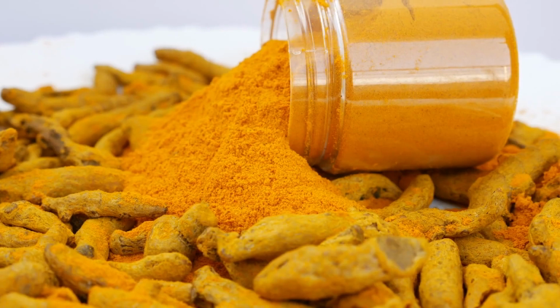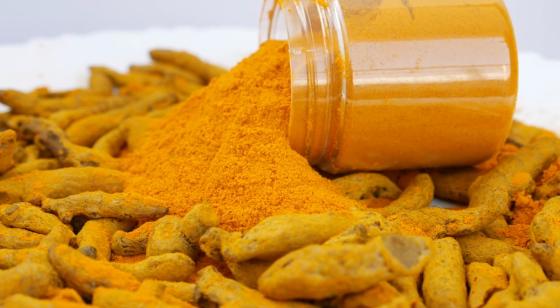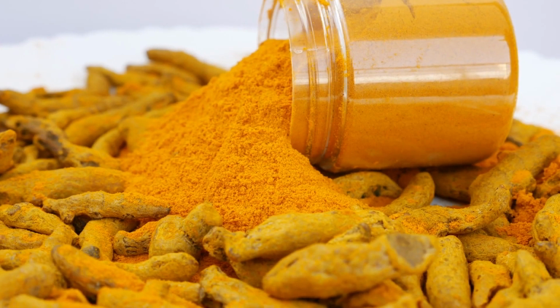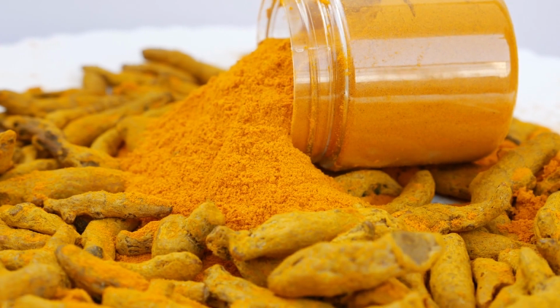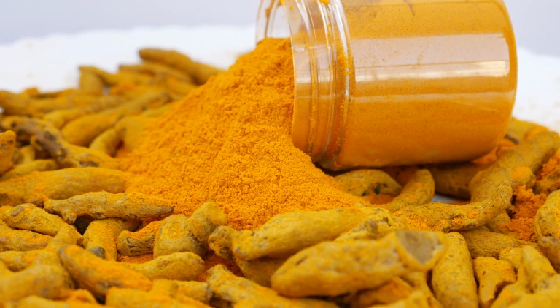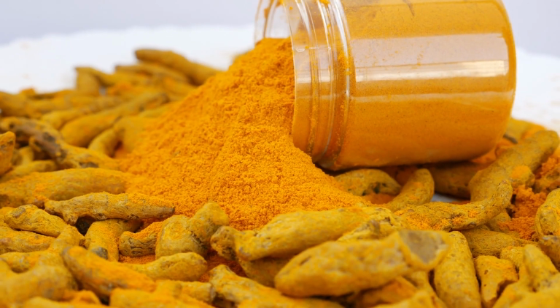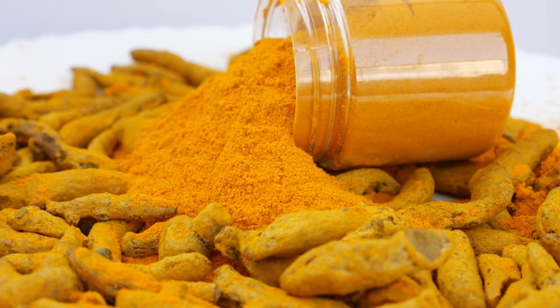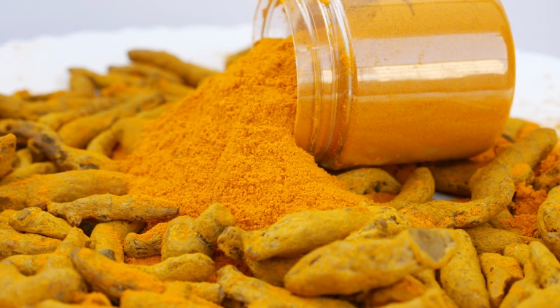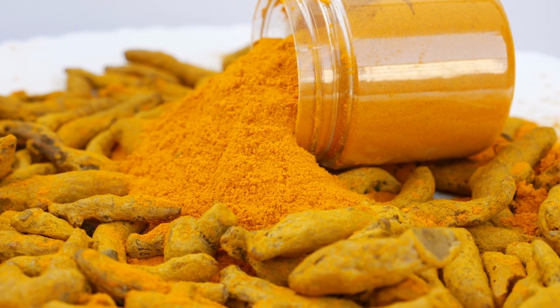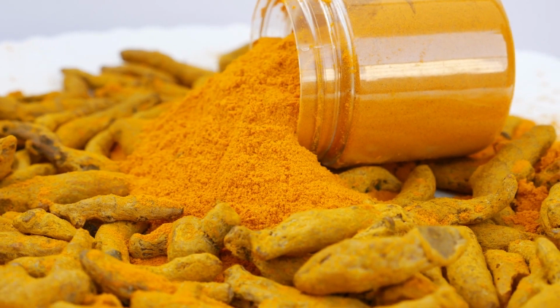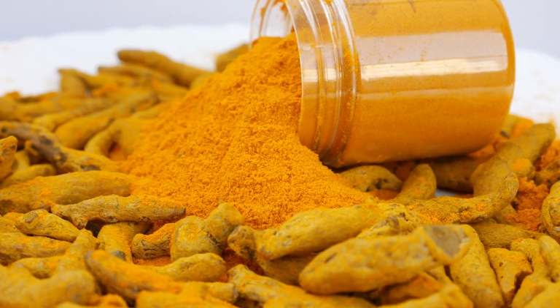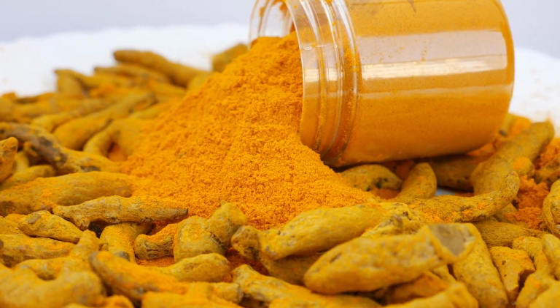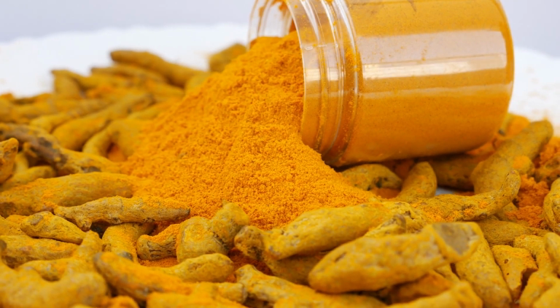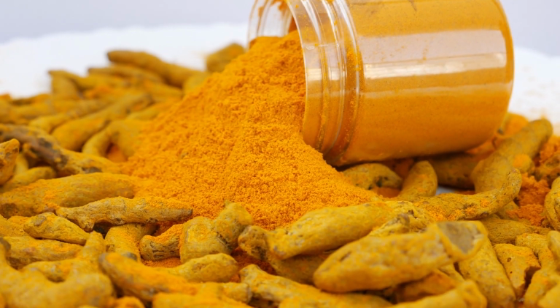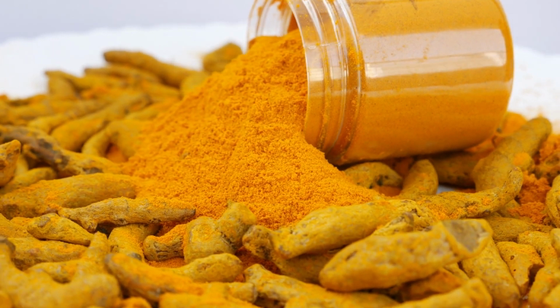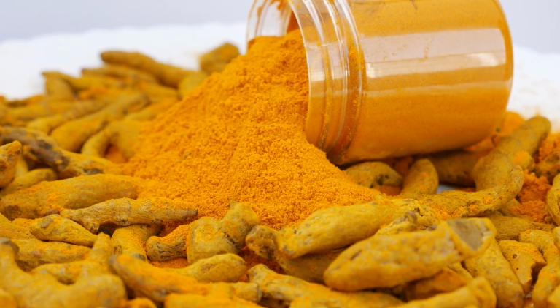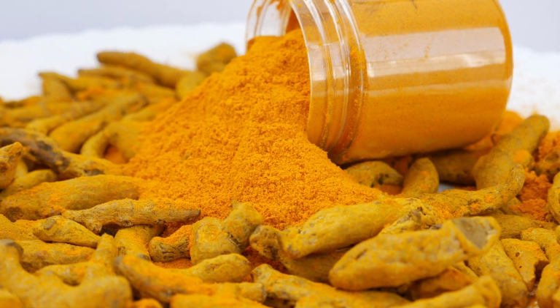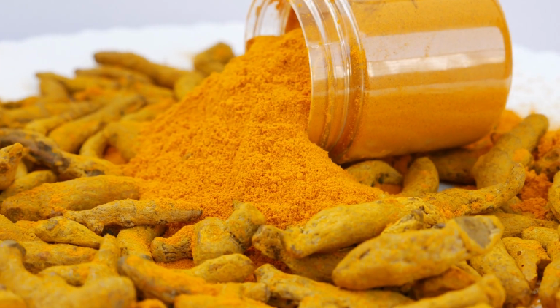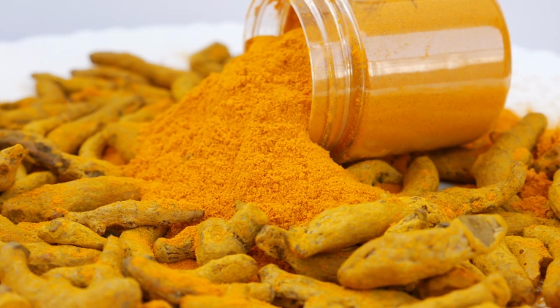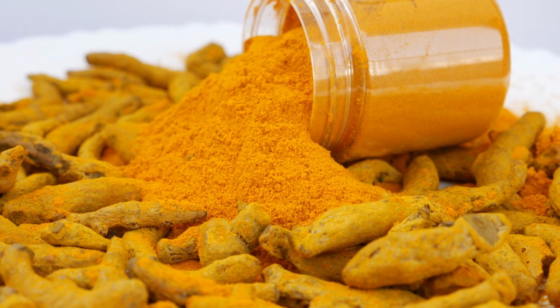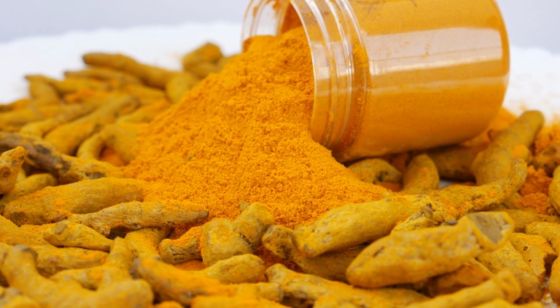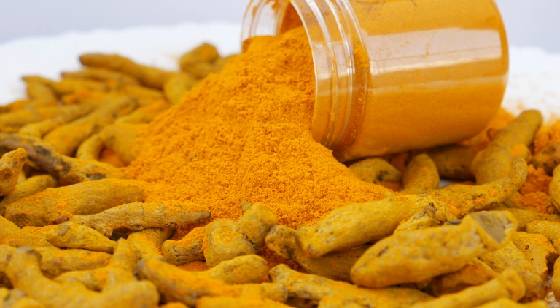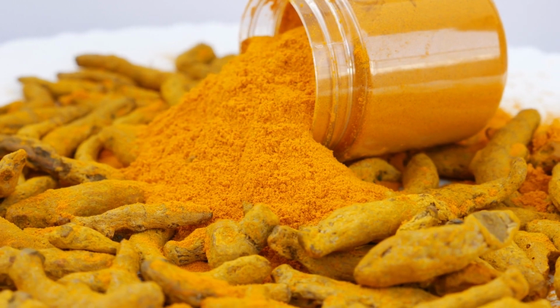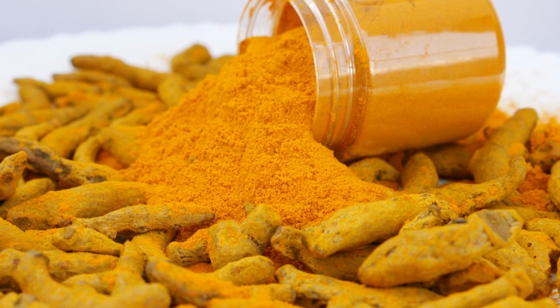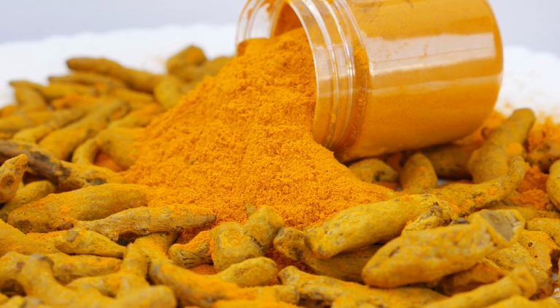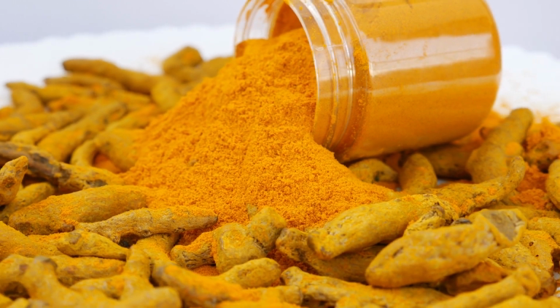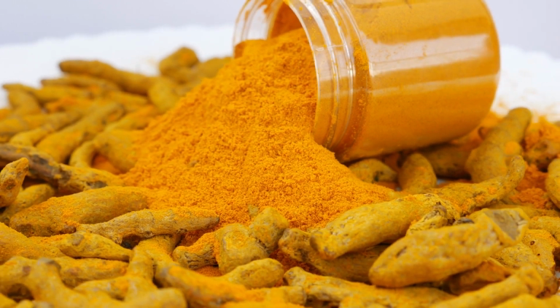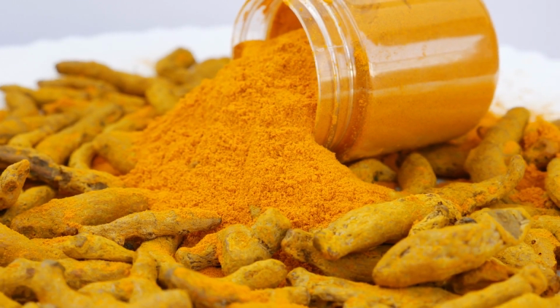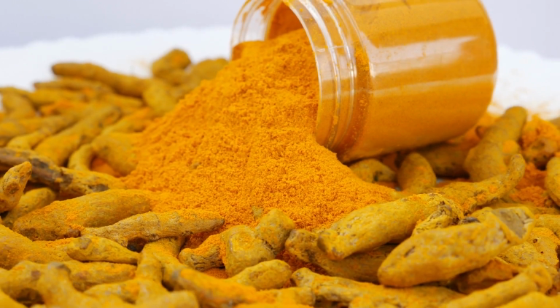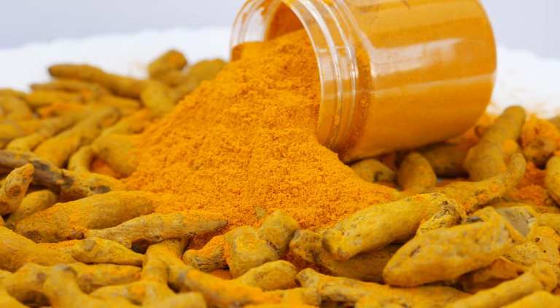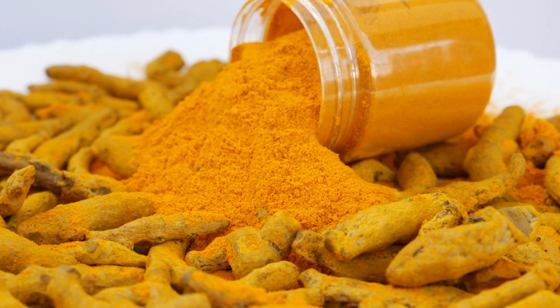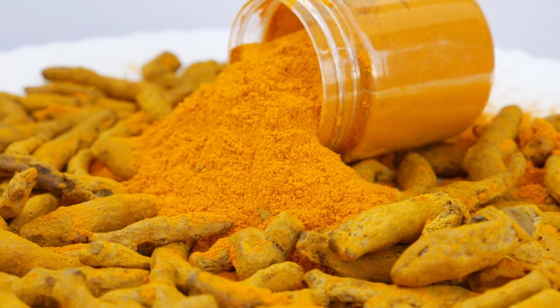Golden milk offers a delicious way to harness the potential benefits of turmeric and promote a balanced and resilient approach to well-being.